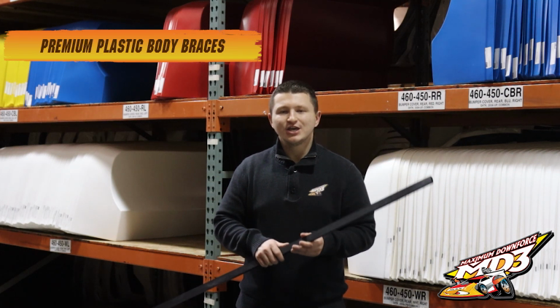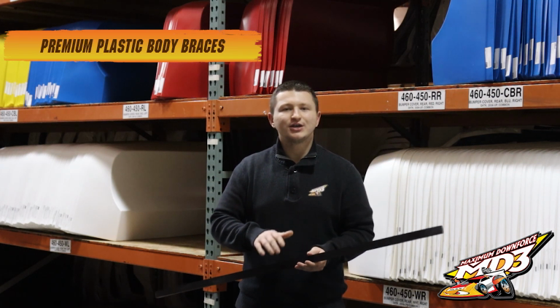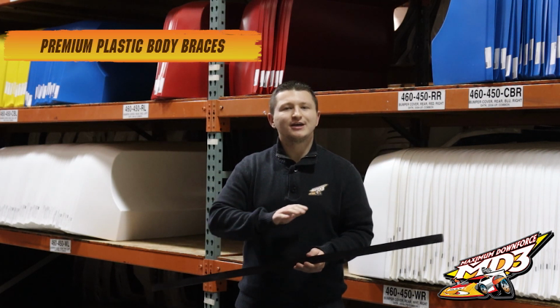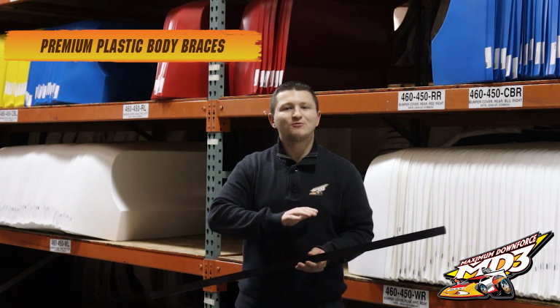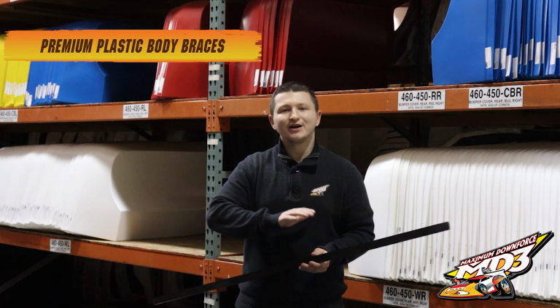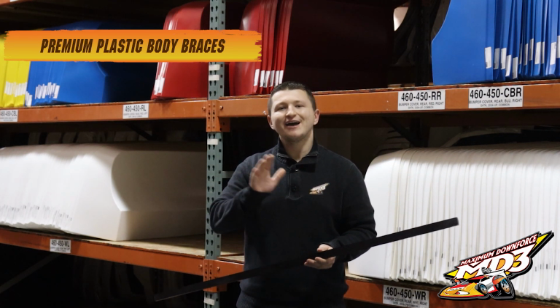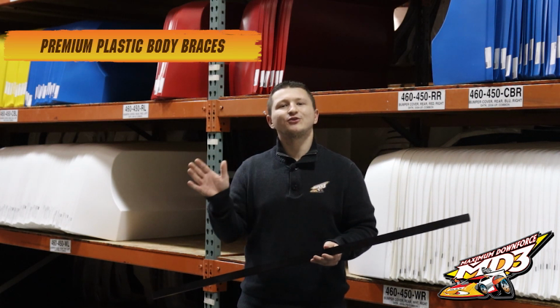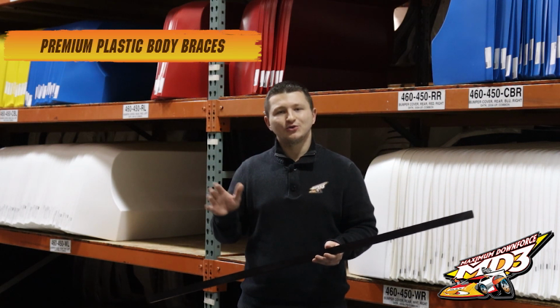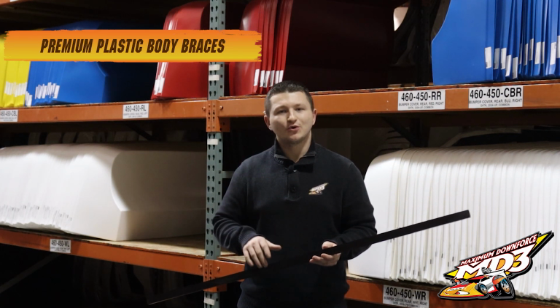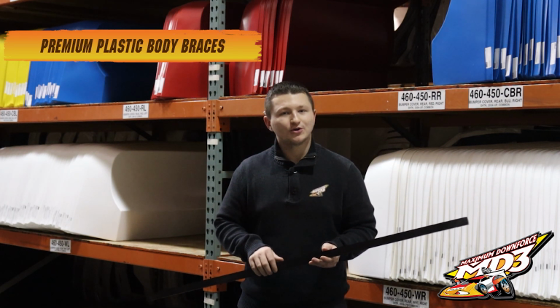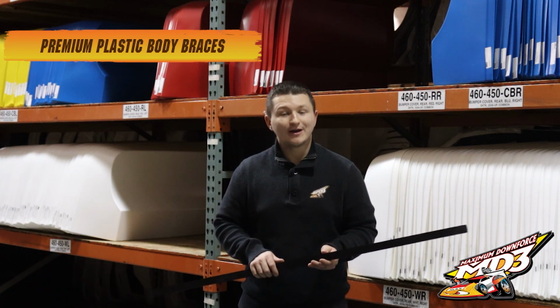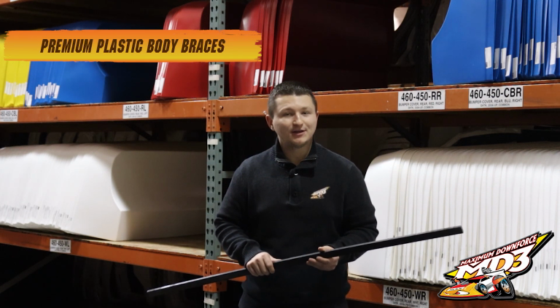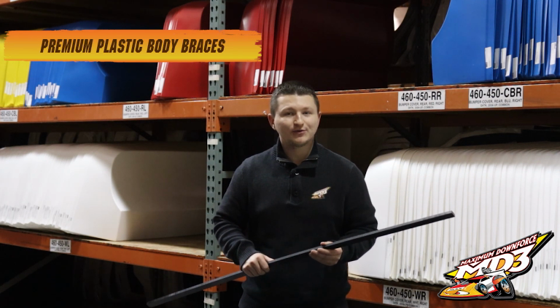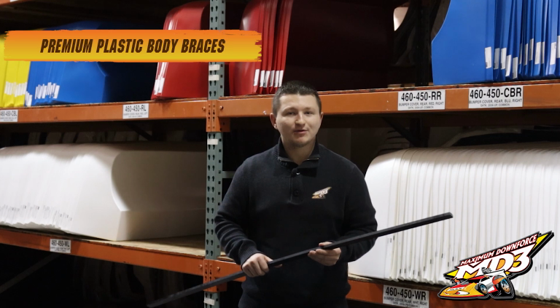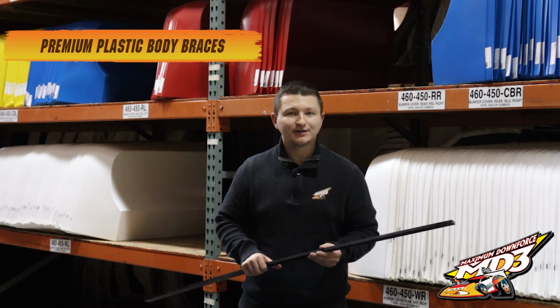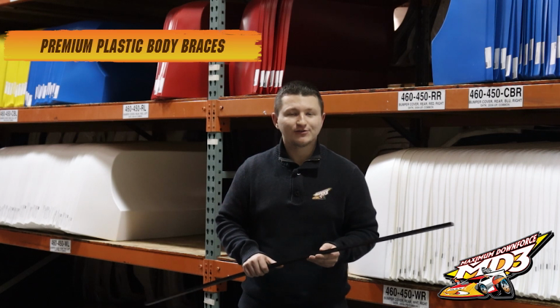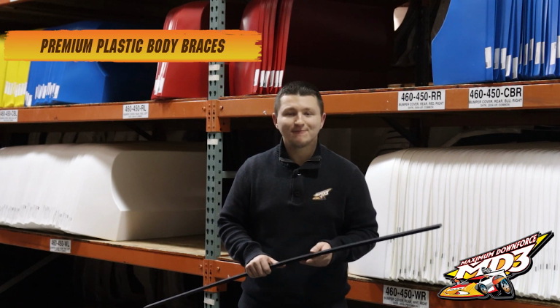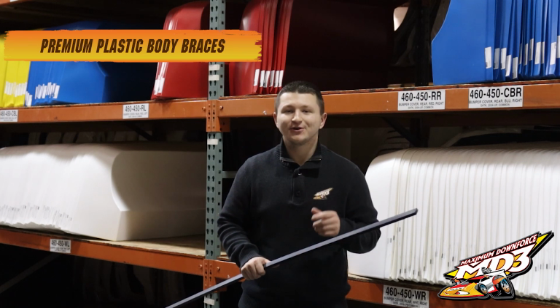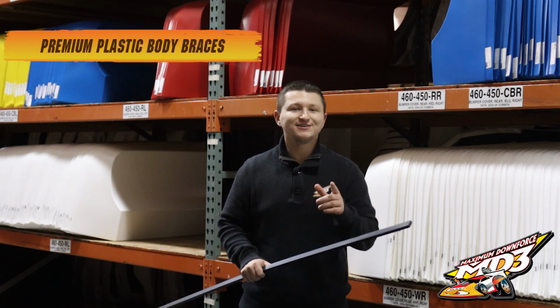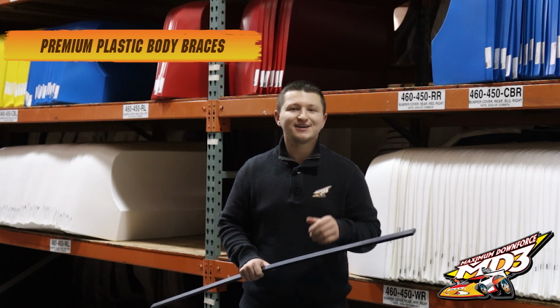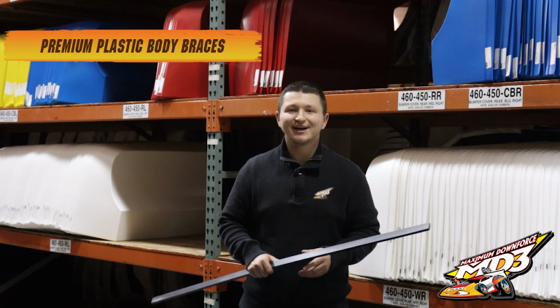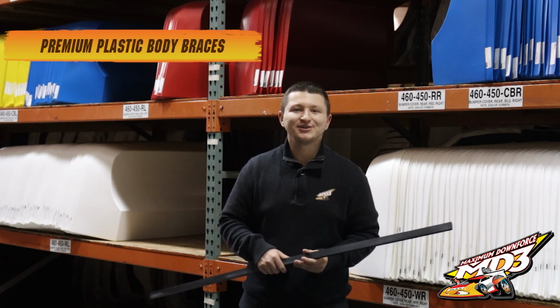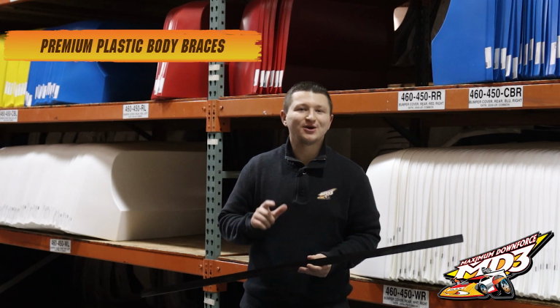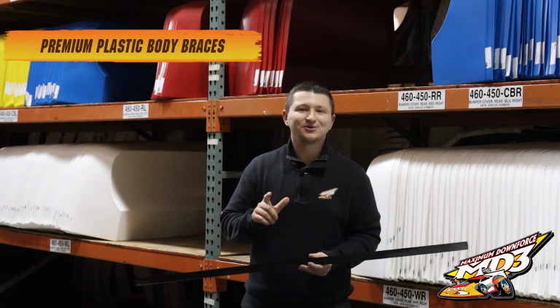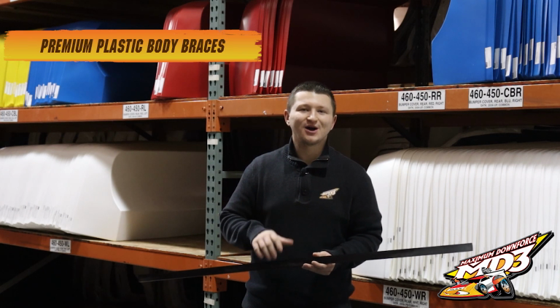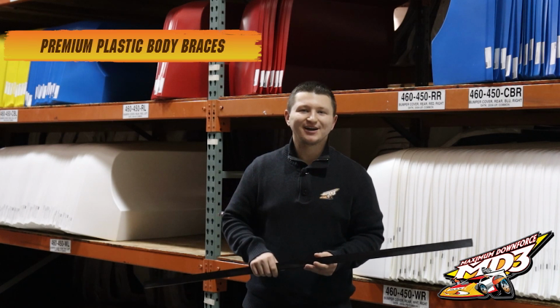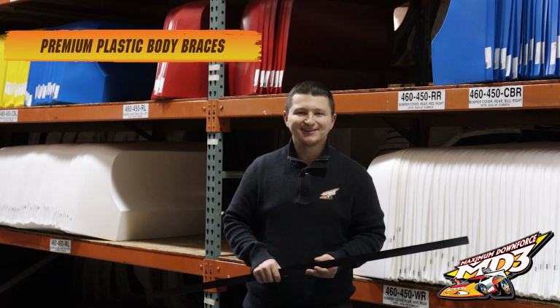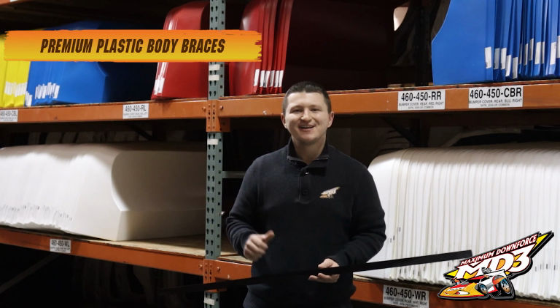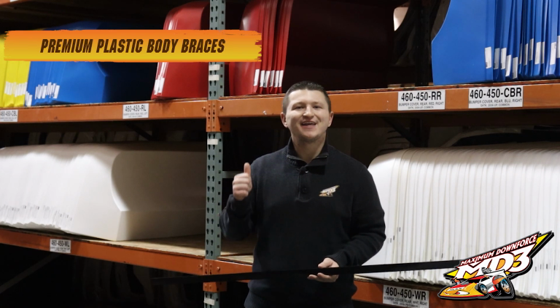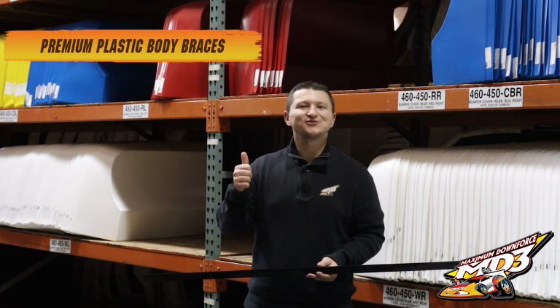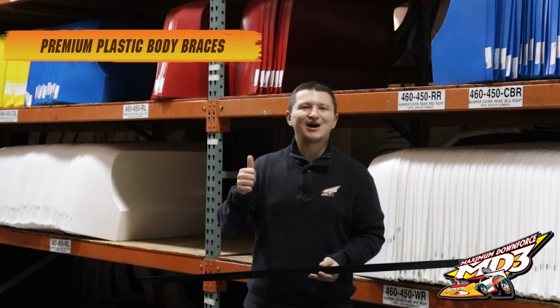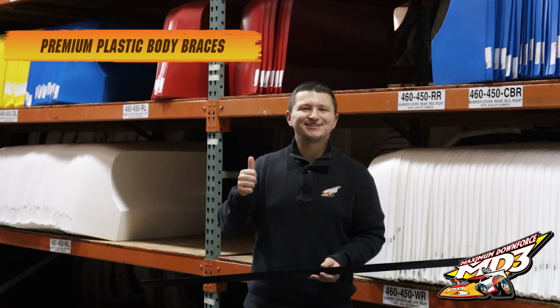You can get them wherever you order your MD3 products from. They're in stock and ready to rock. Thanks for watching.